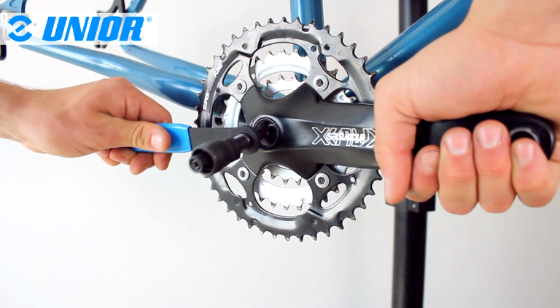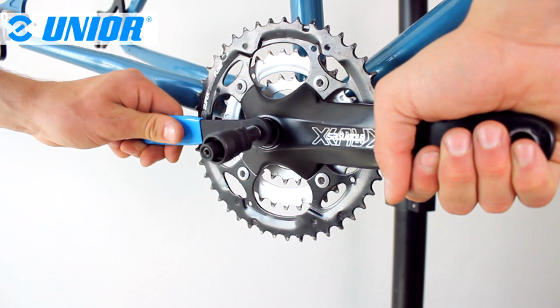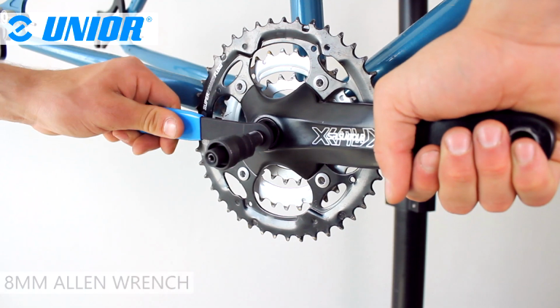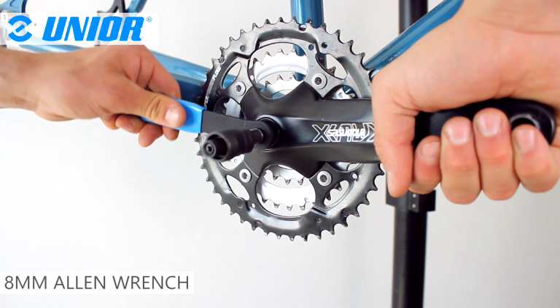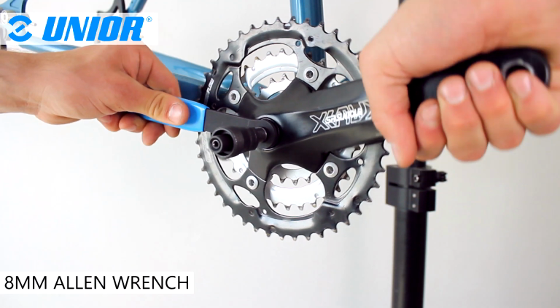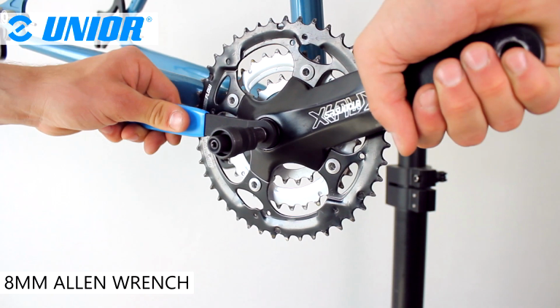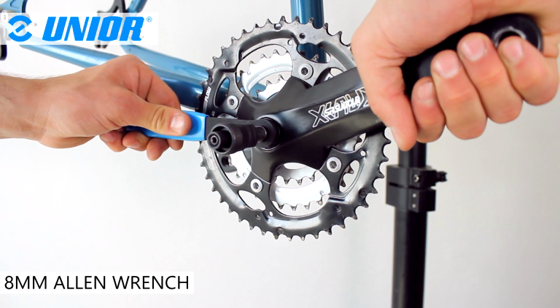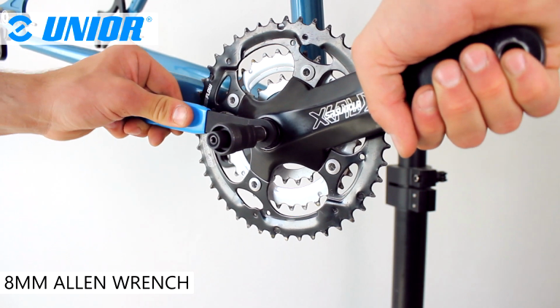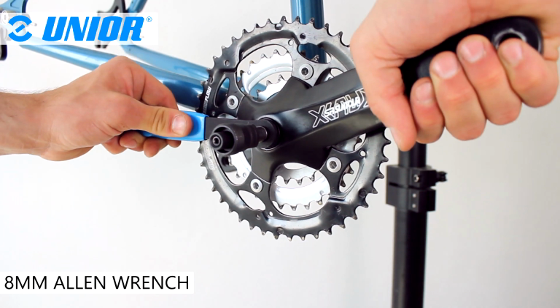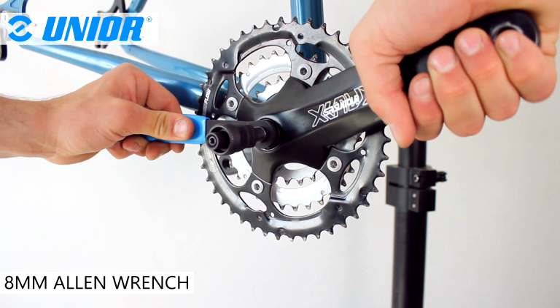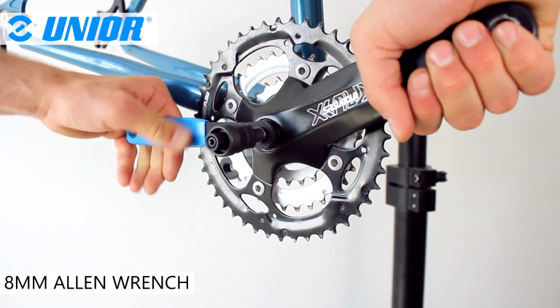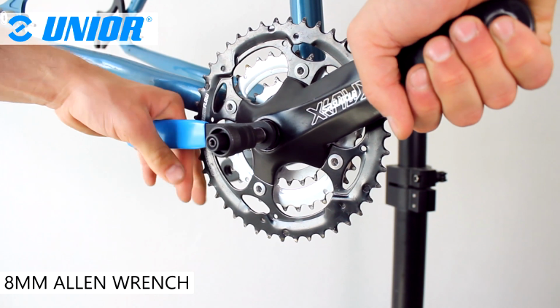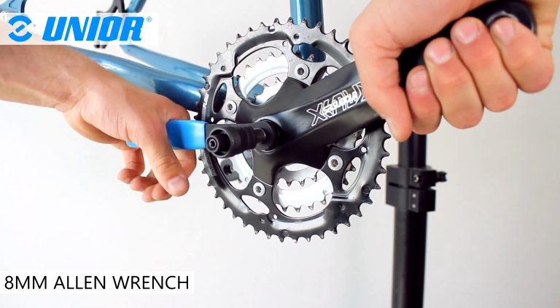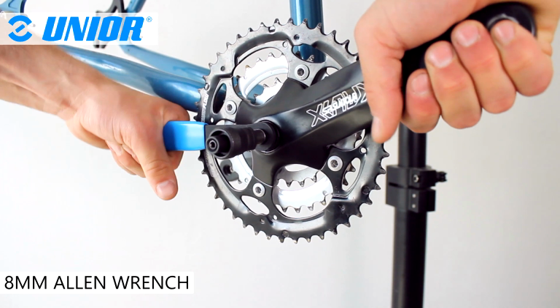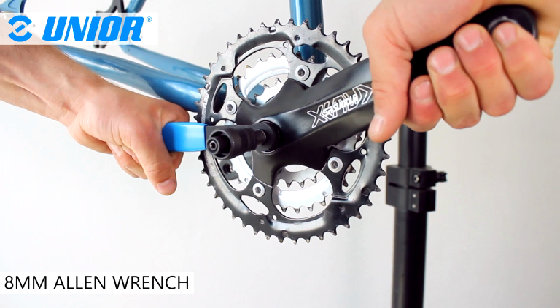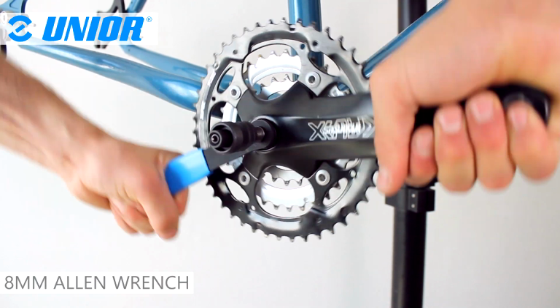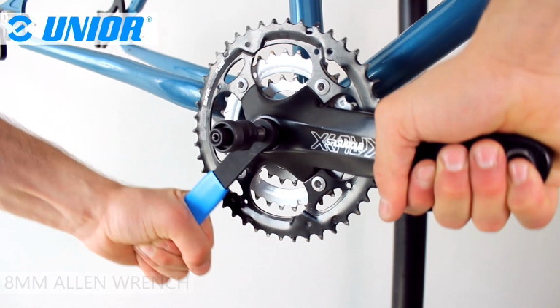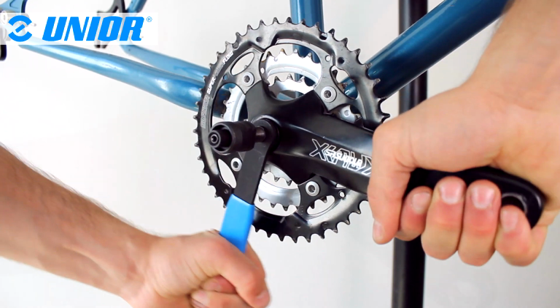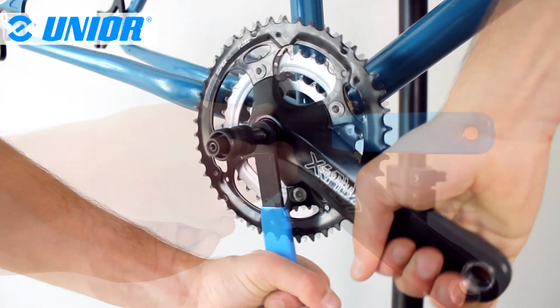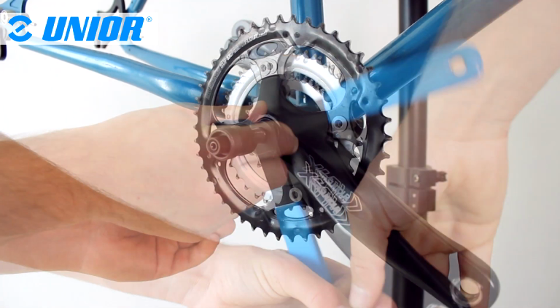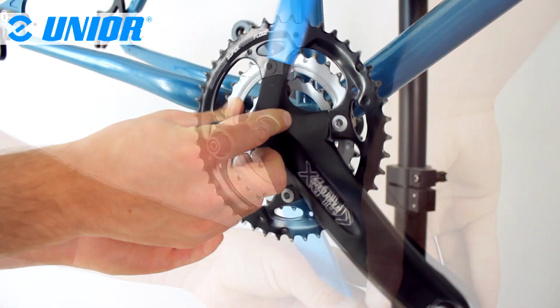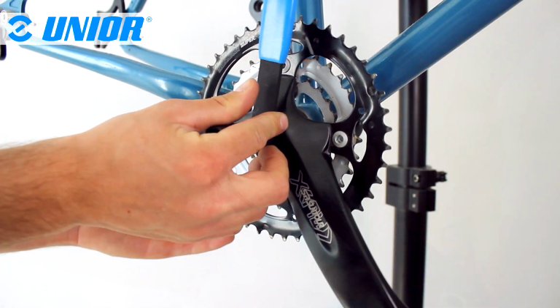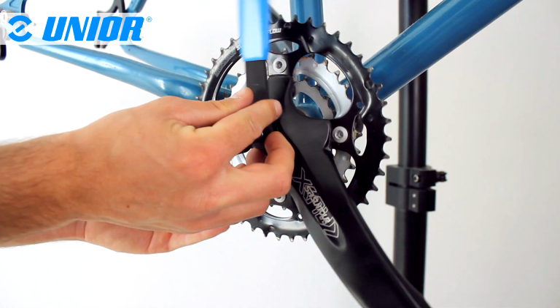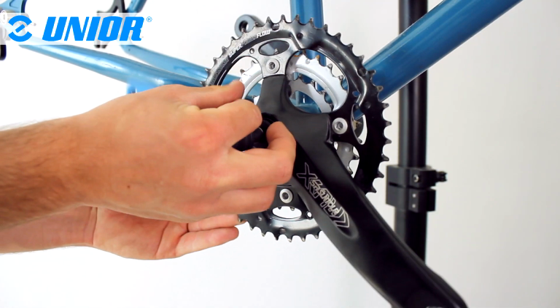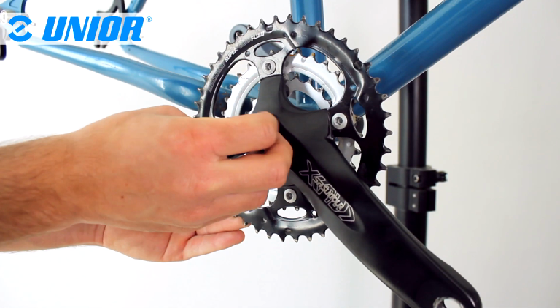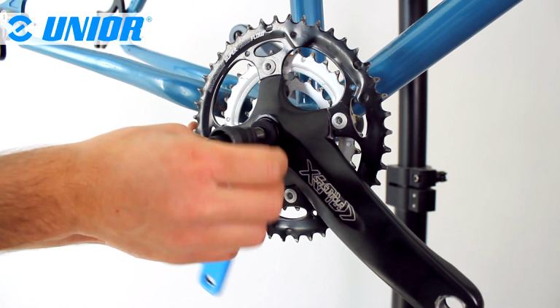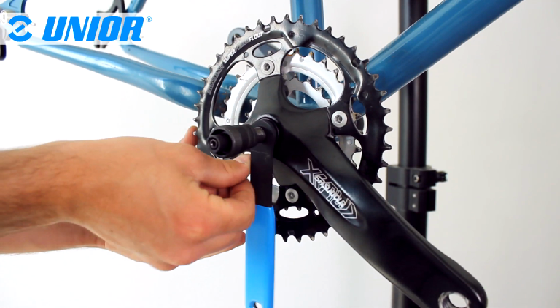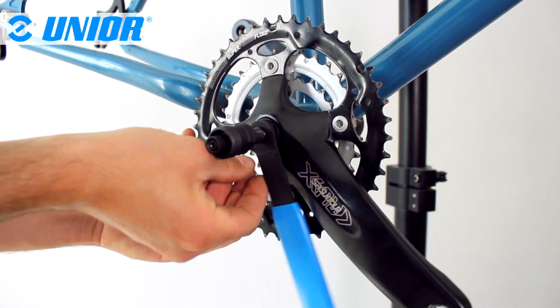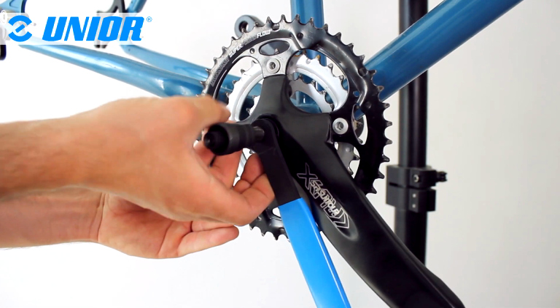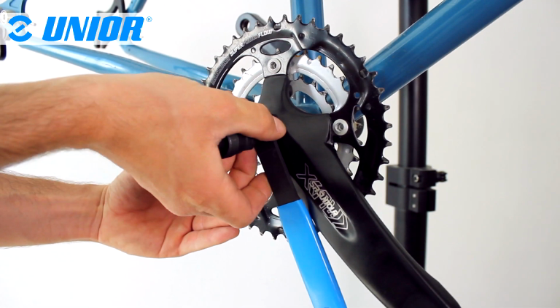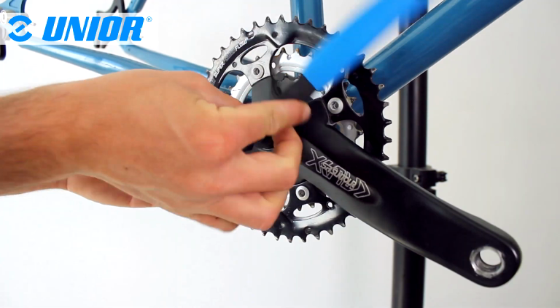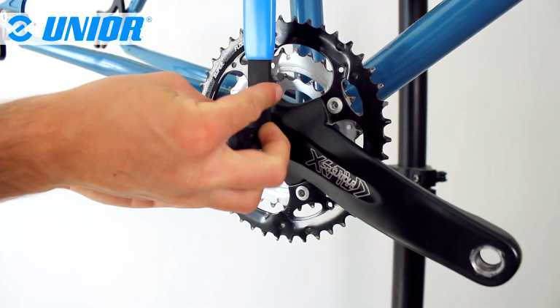Finally, the tool features an 8mm Allen wrench to remove and install modern crank bolts.